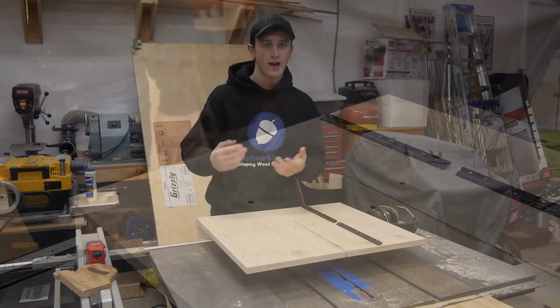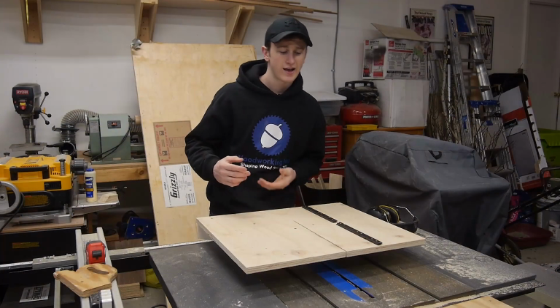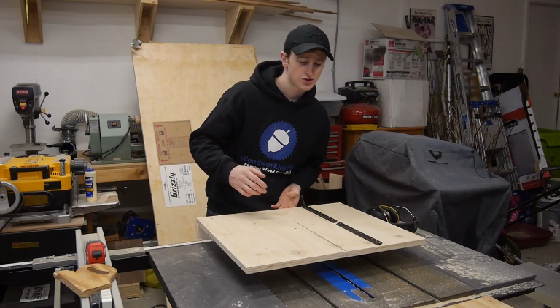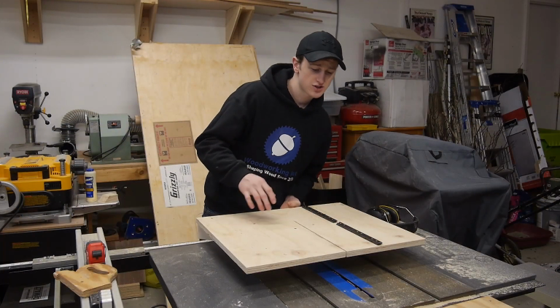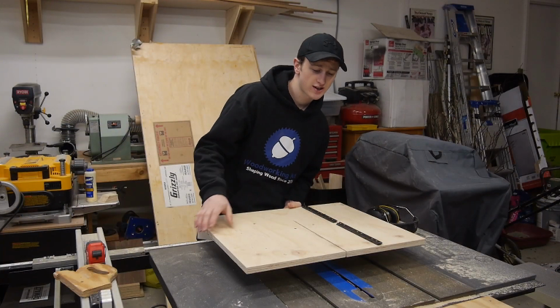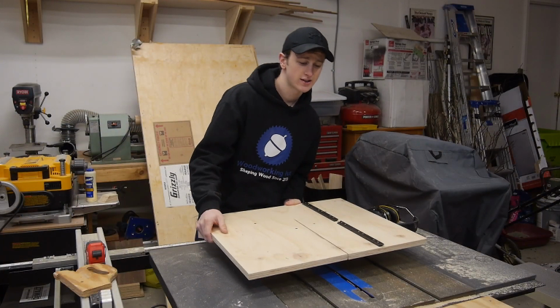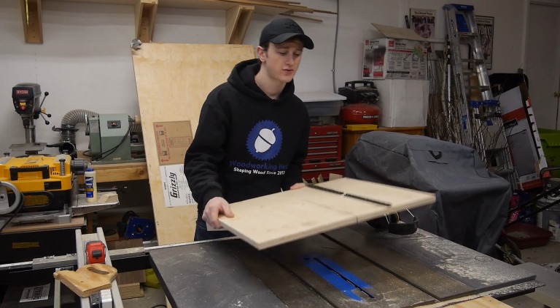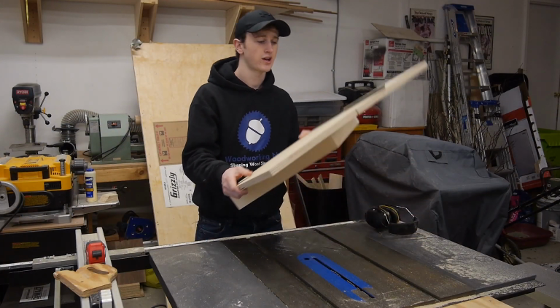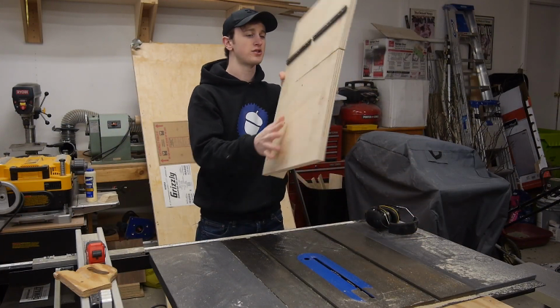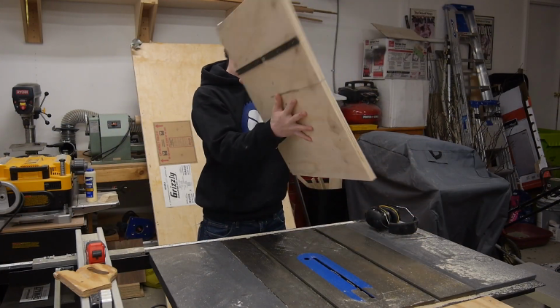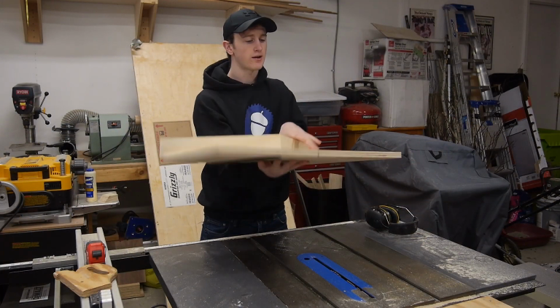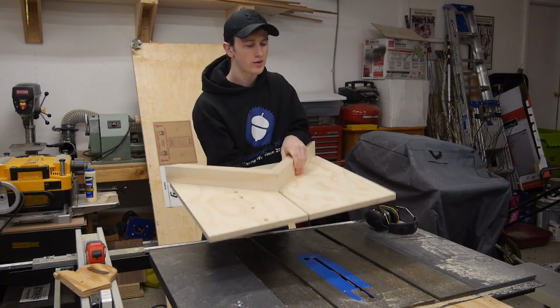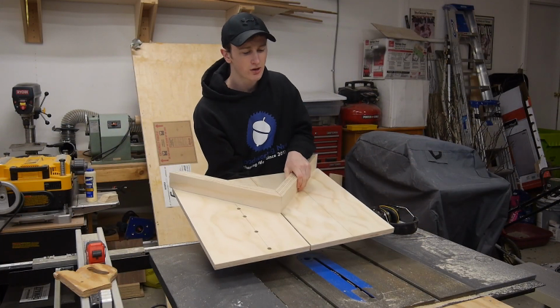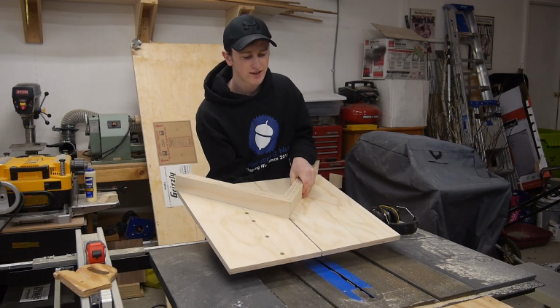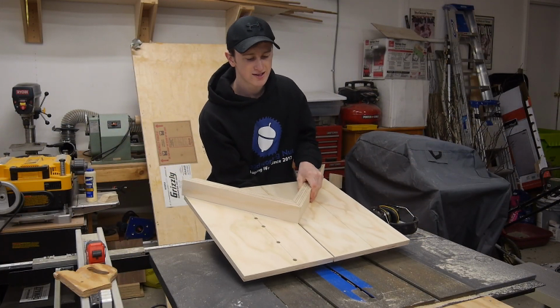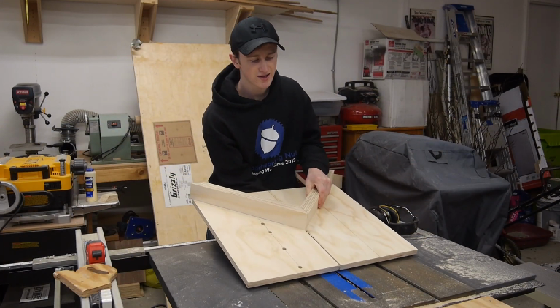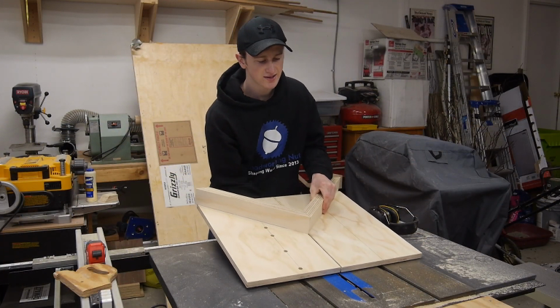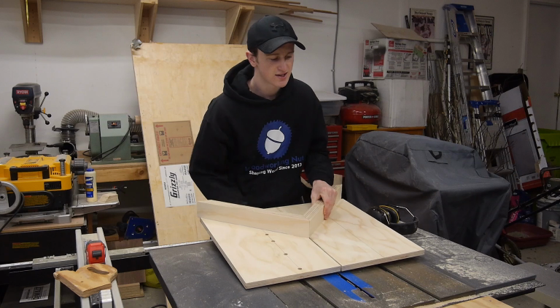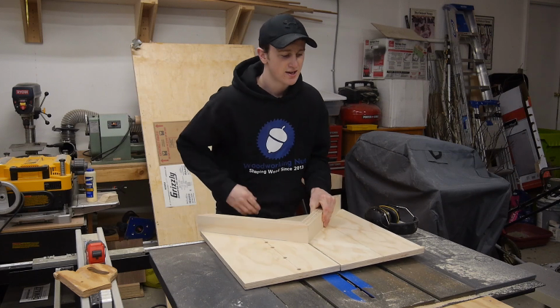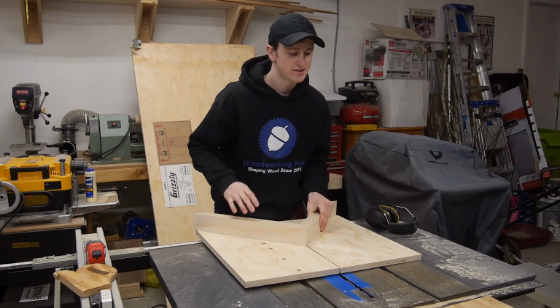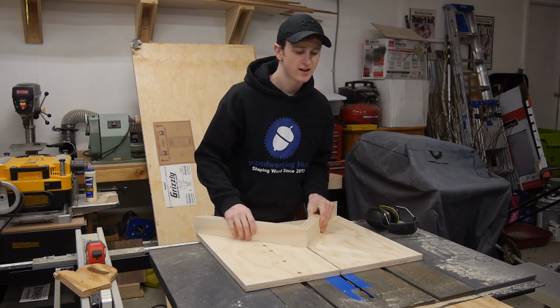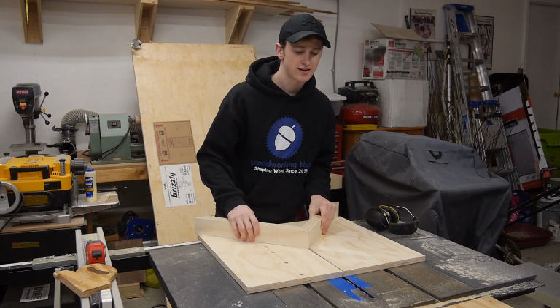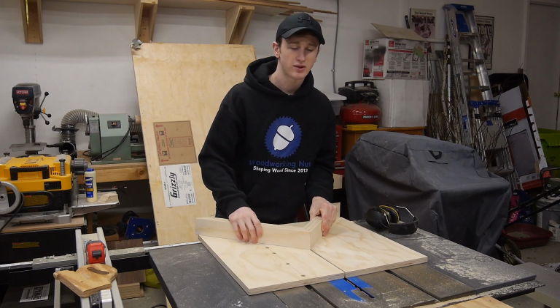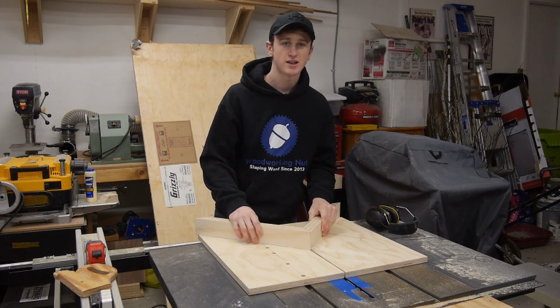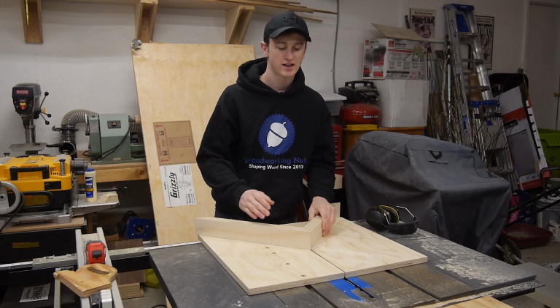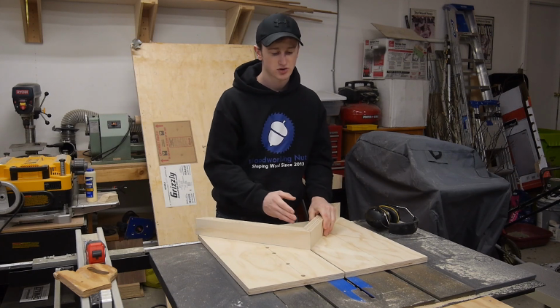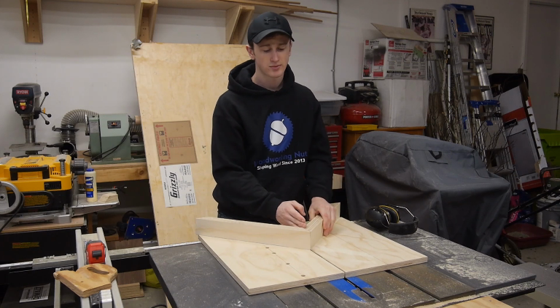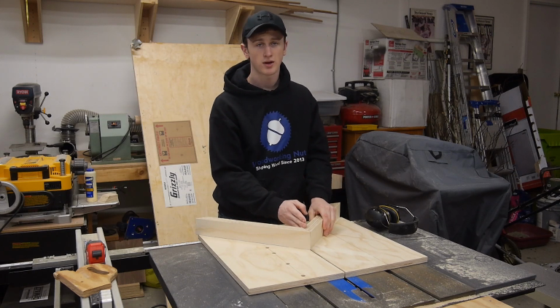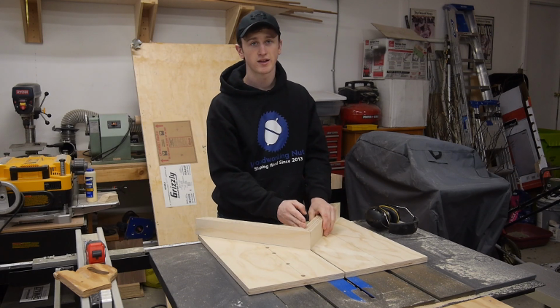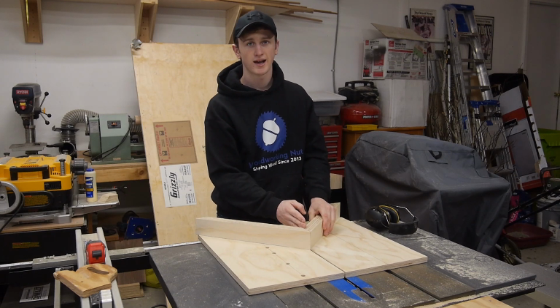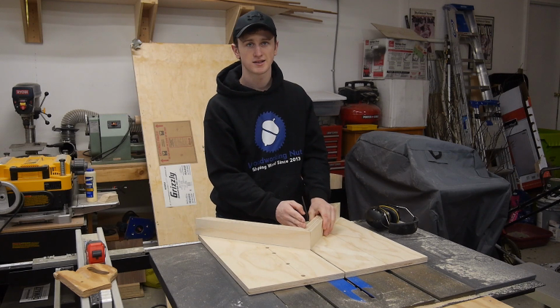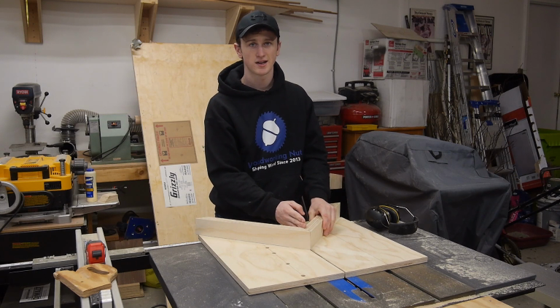Just like I did for the other side, I want to go ahead and take this, set it in place, and trim off the excess.